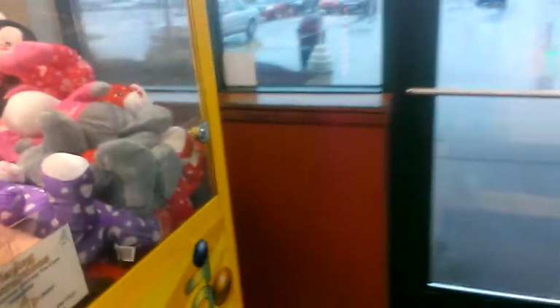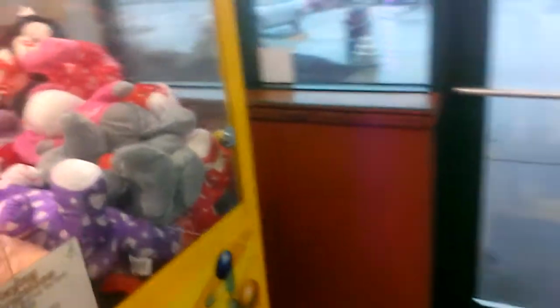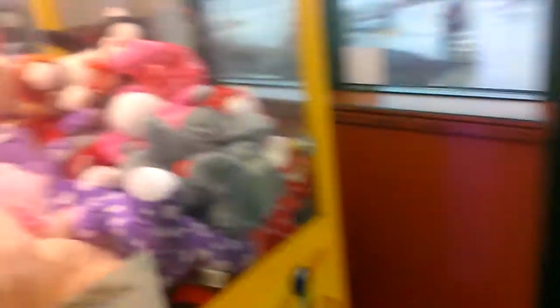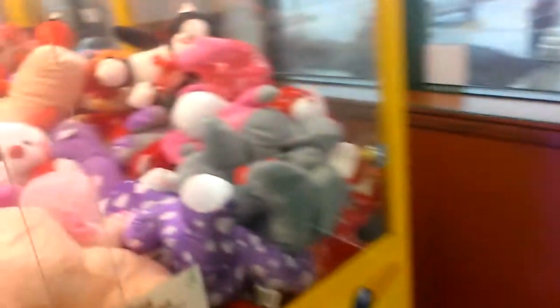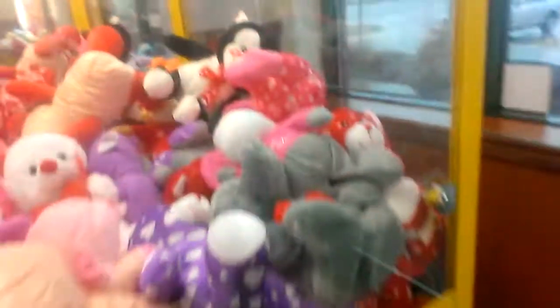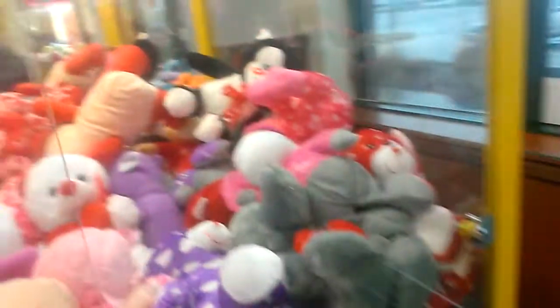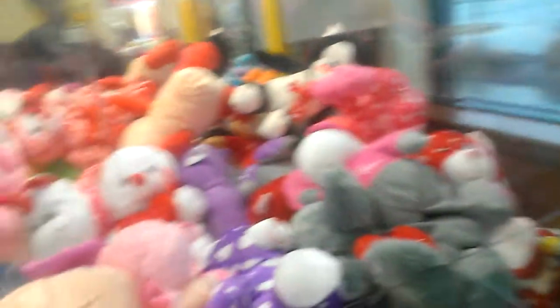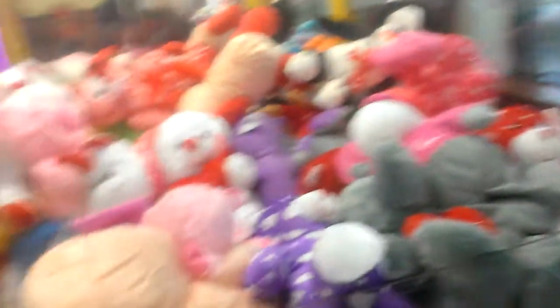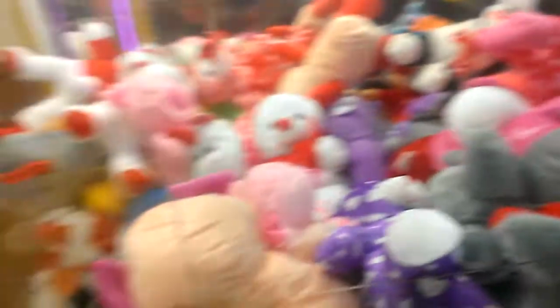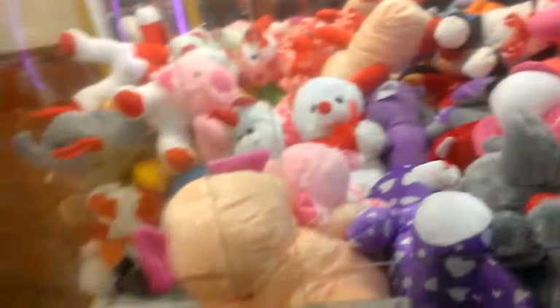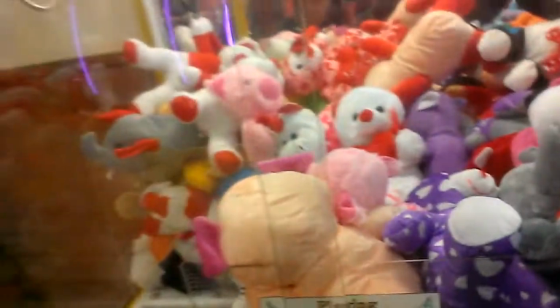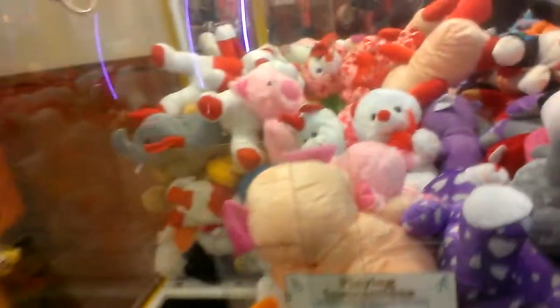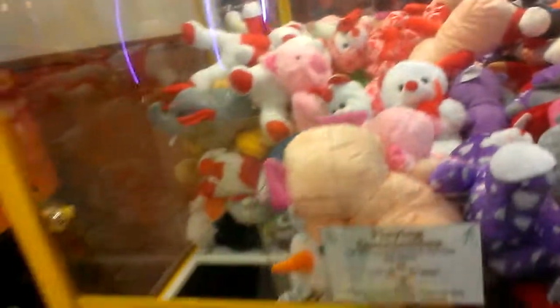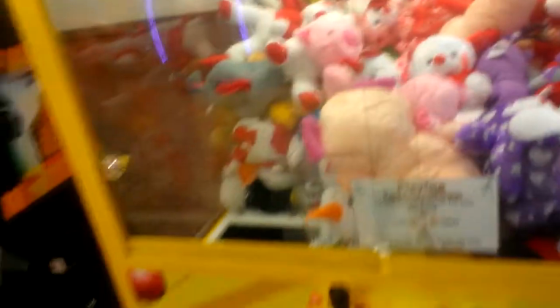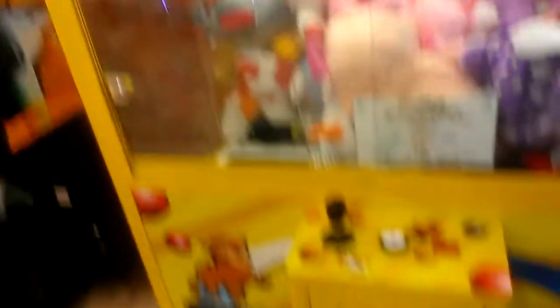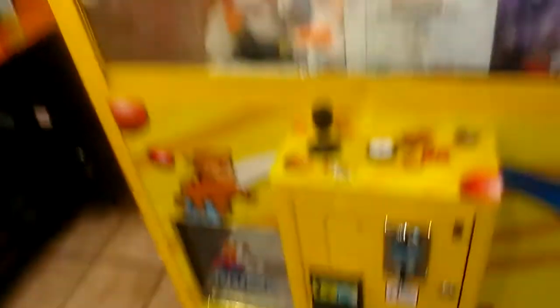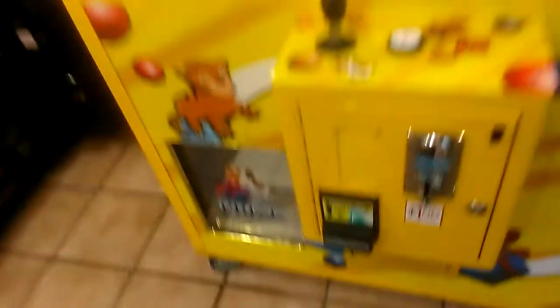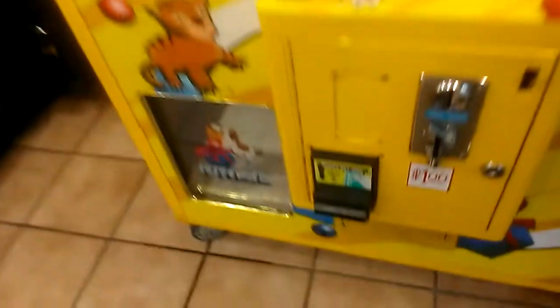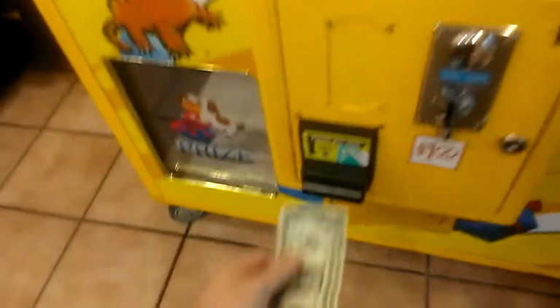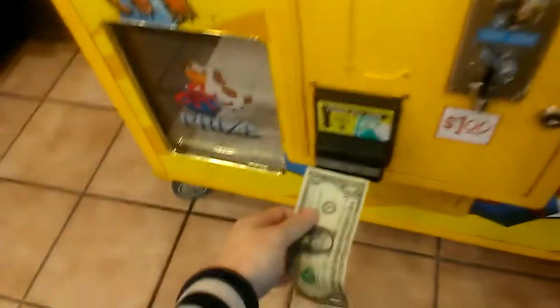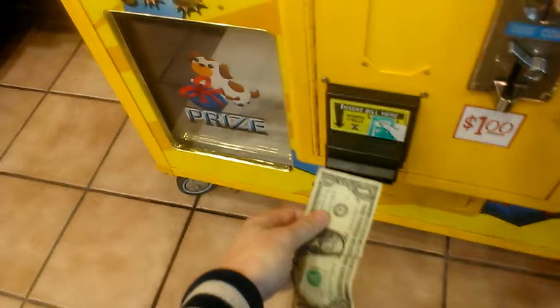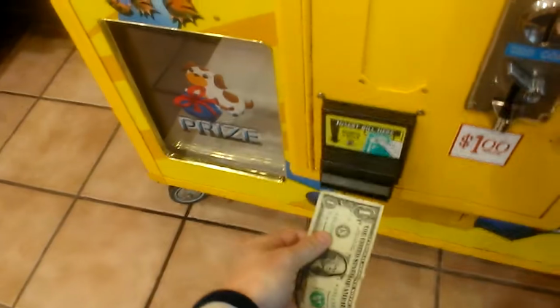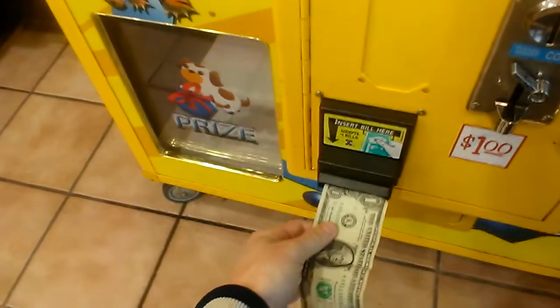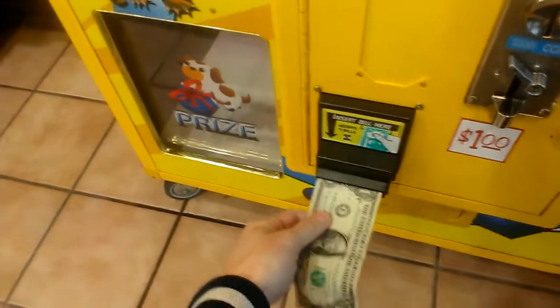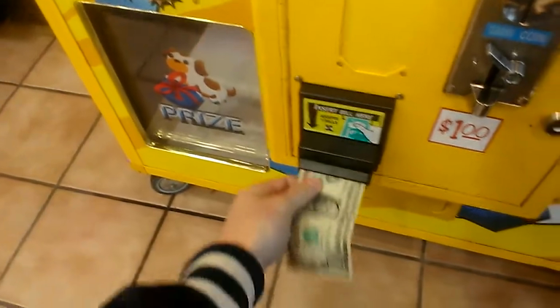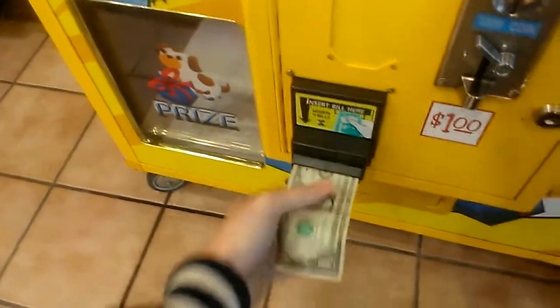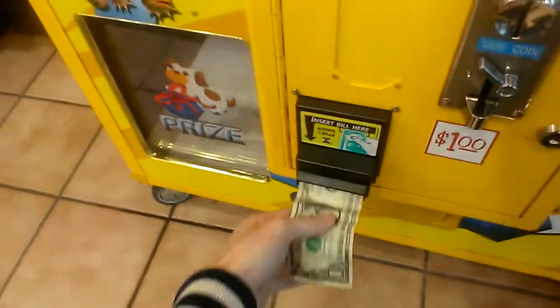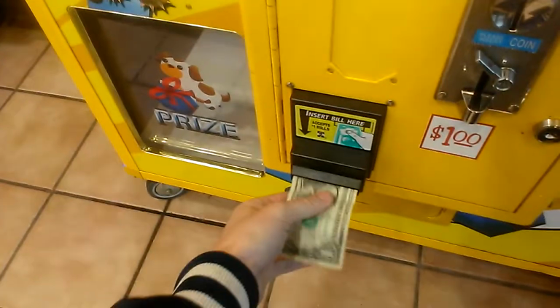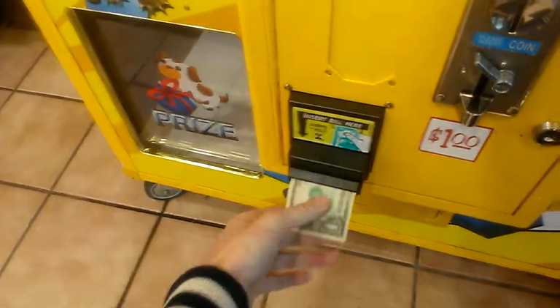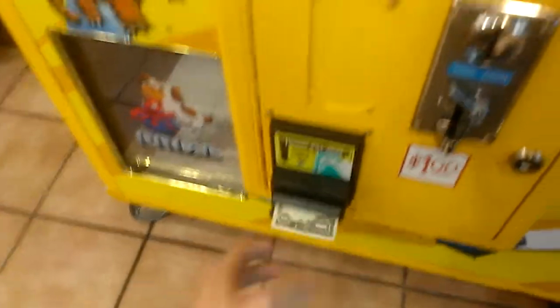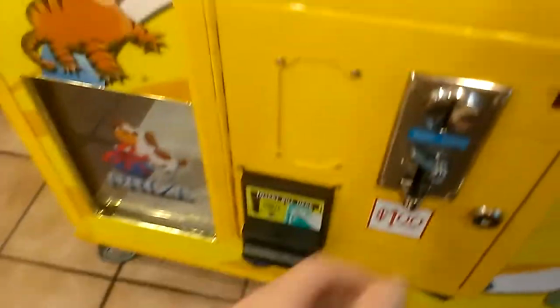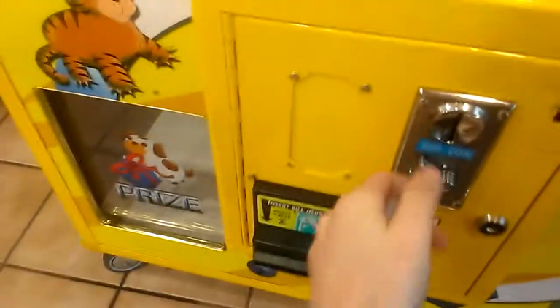B&B Amusement is a real good company. Usually their machines are fair.